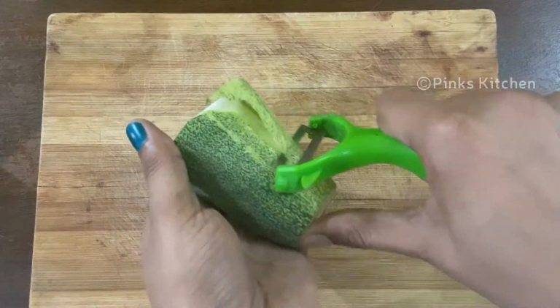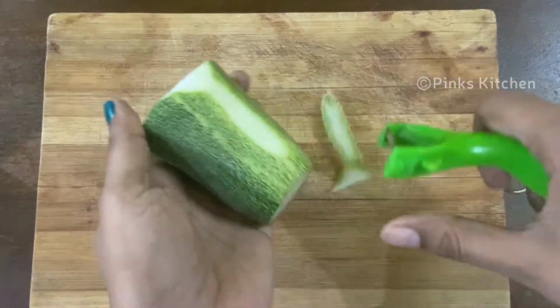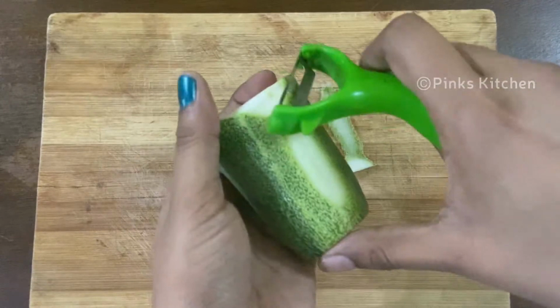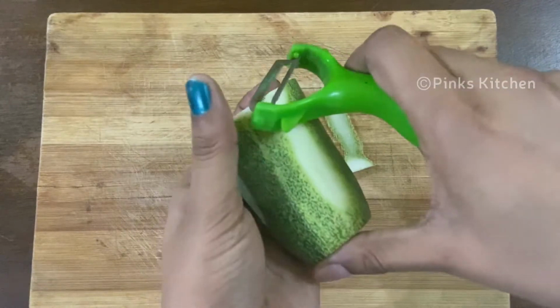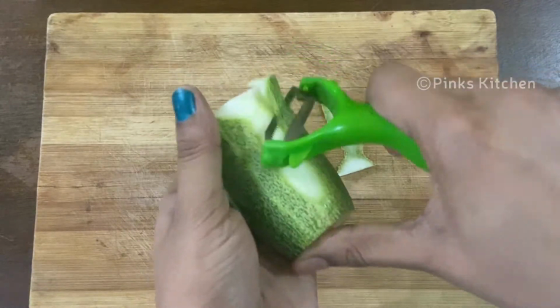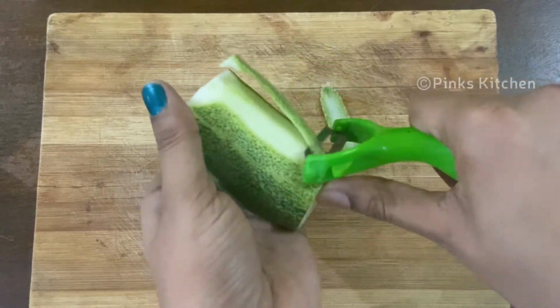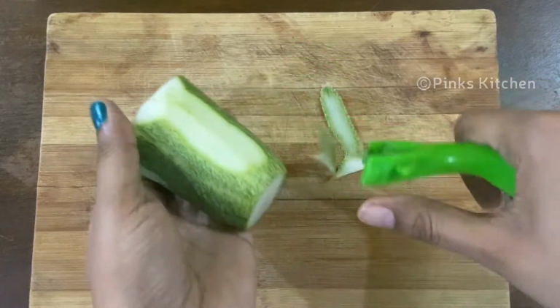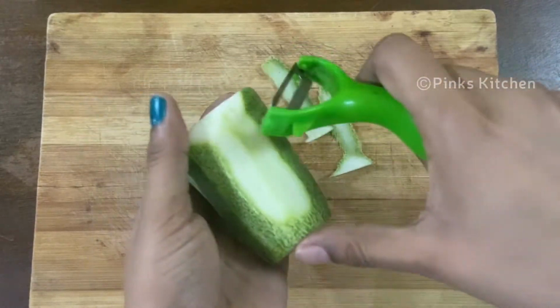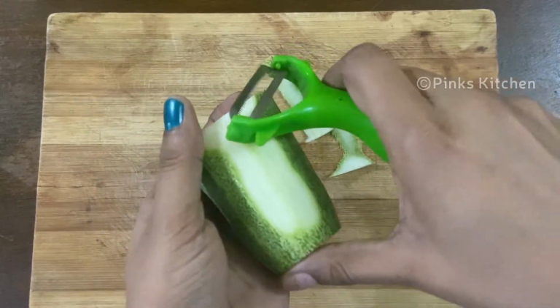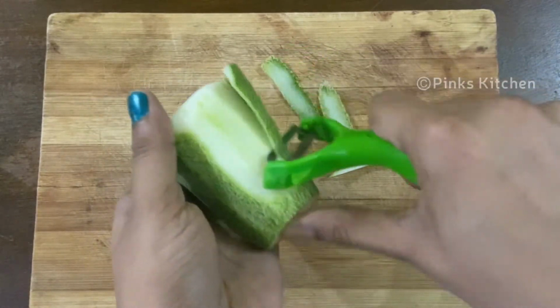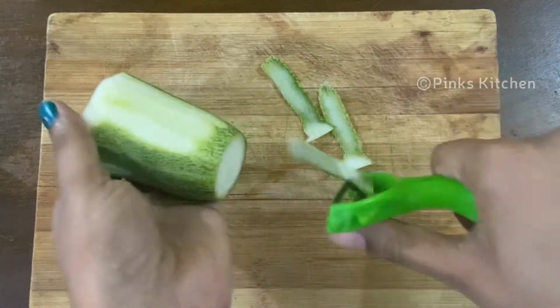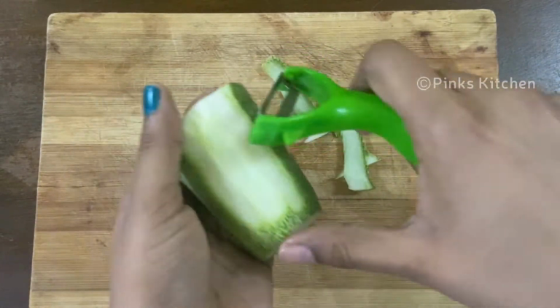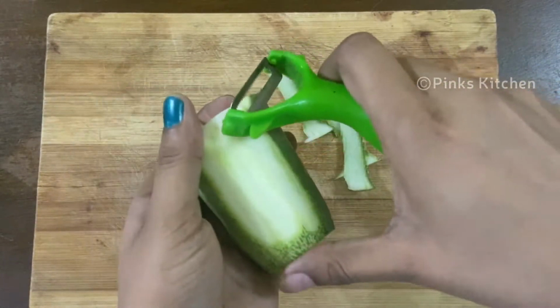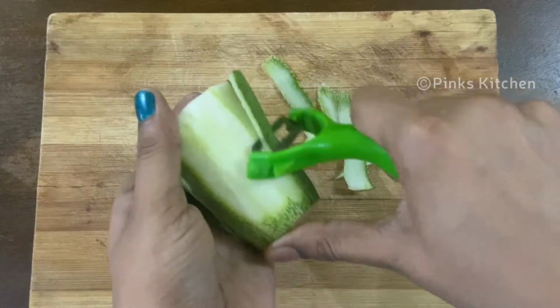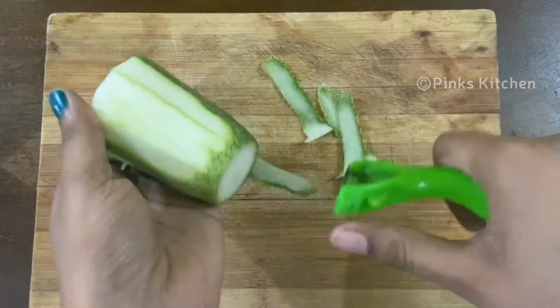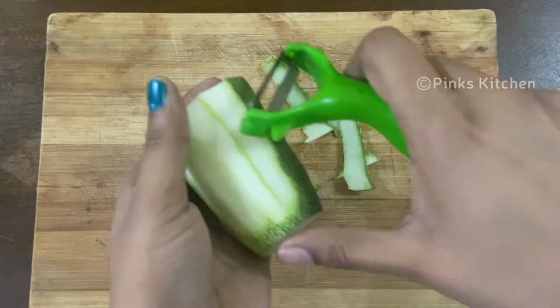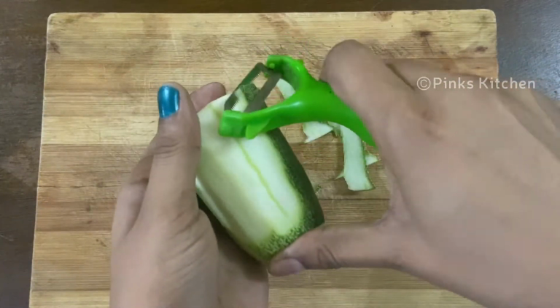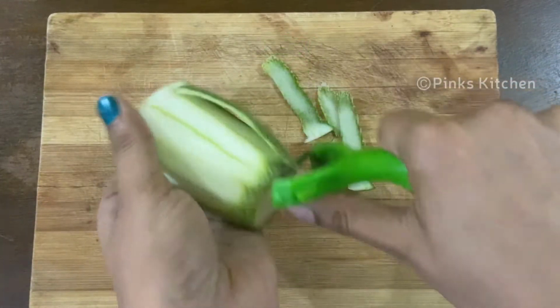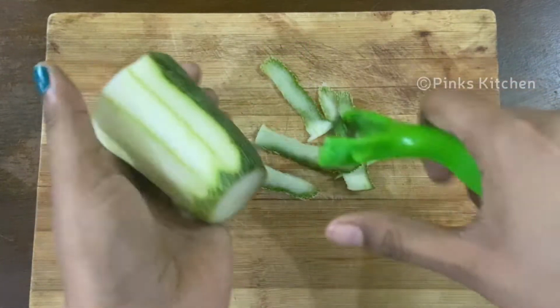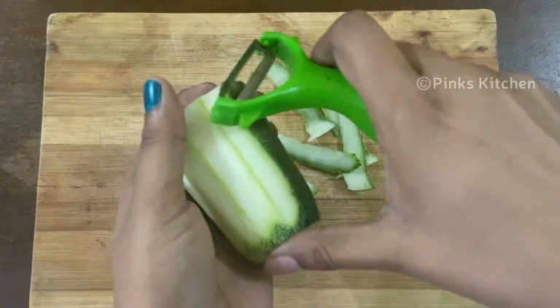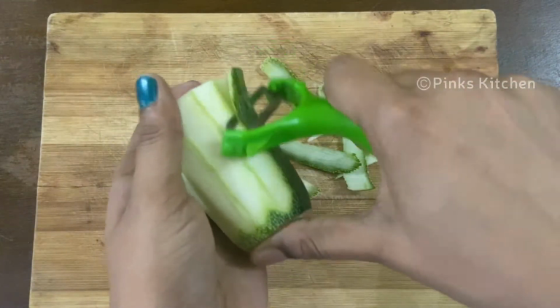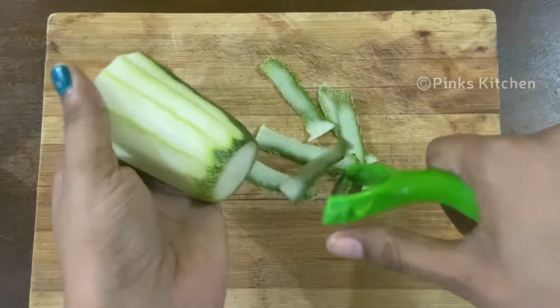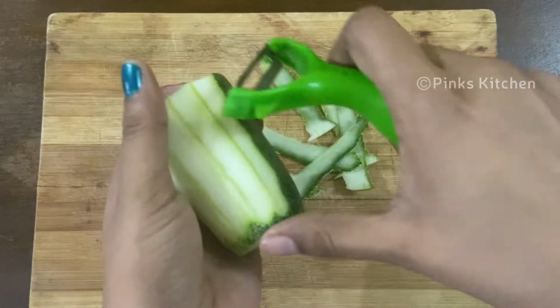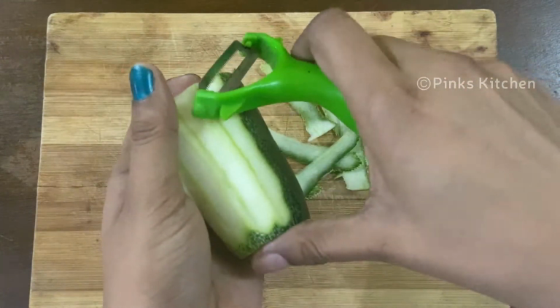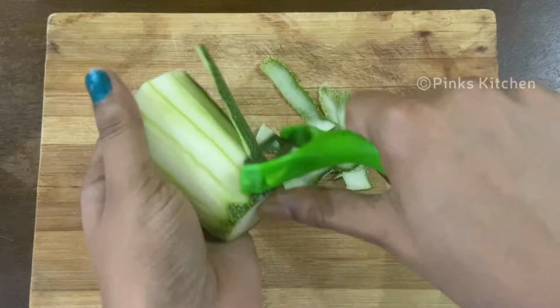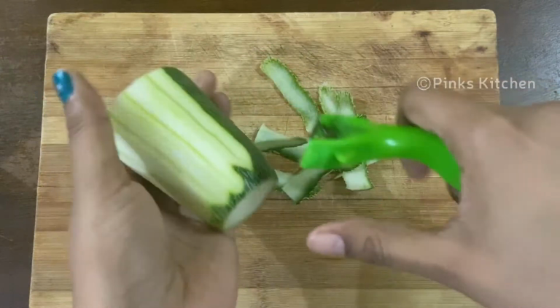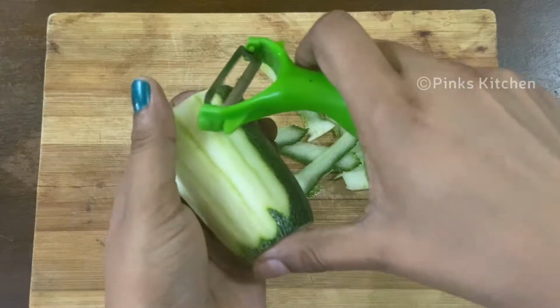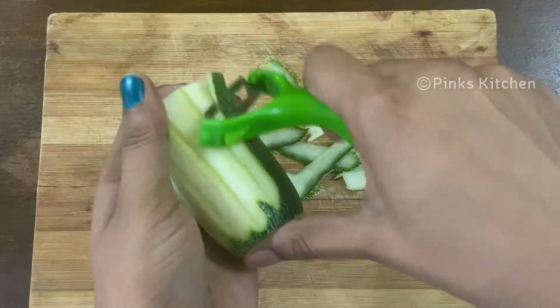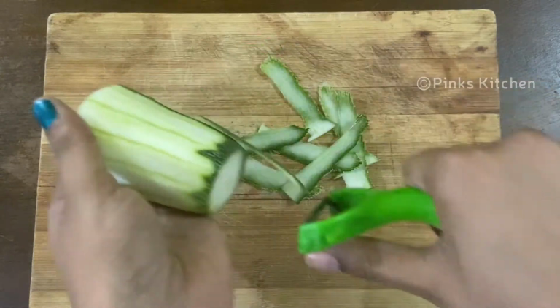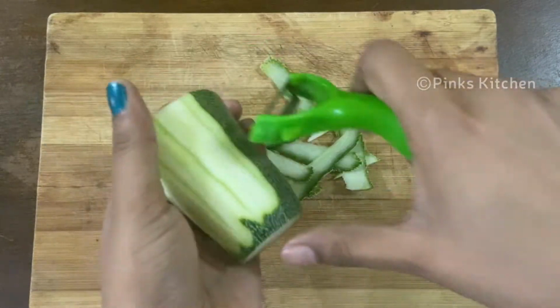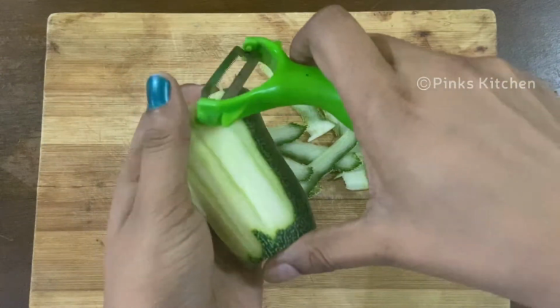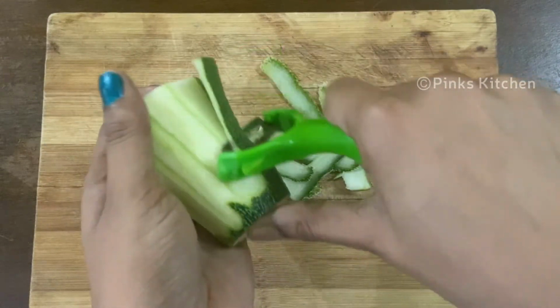Apart from weight loss, it also strengthens bone, skin, and hair. This will detoxify your body throughout the day.